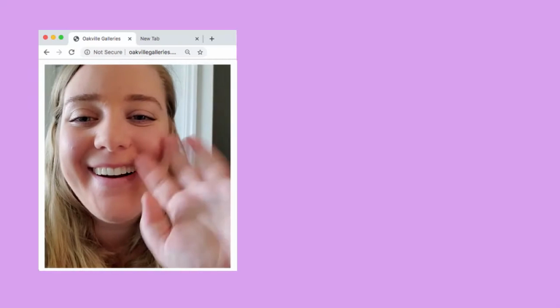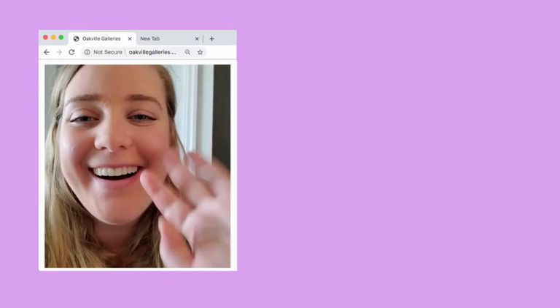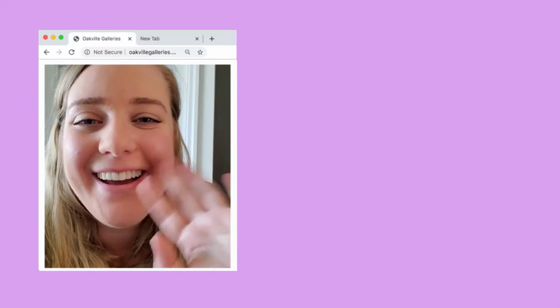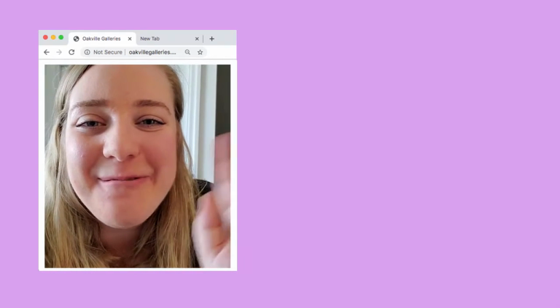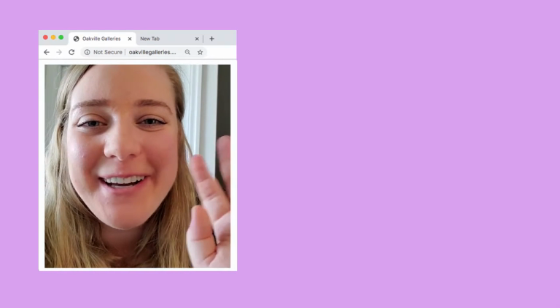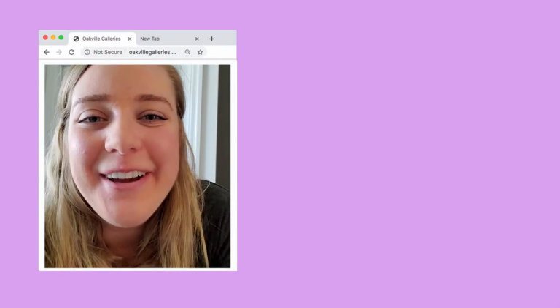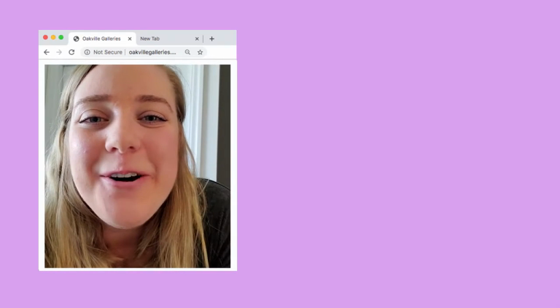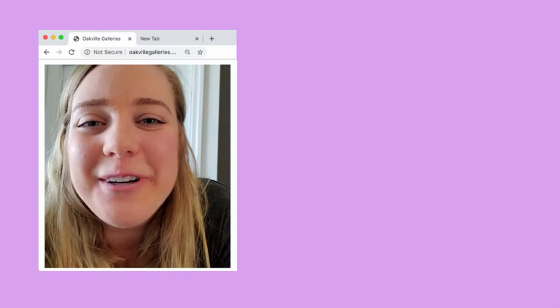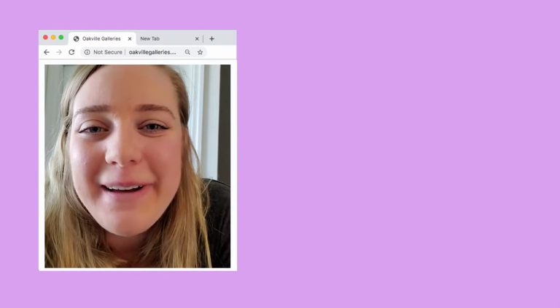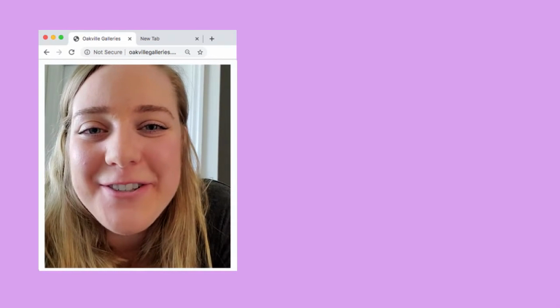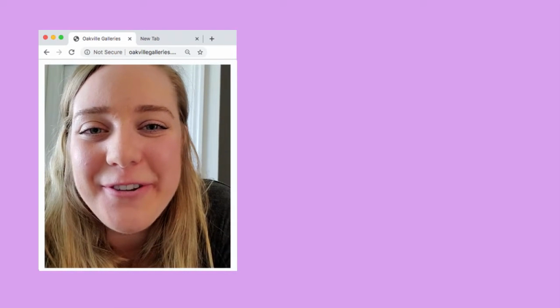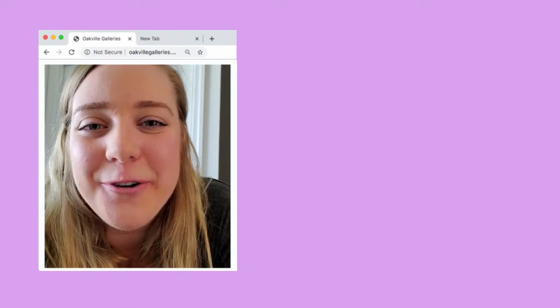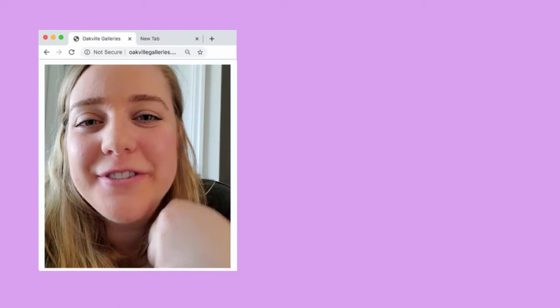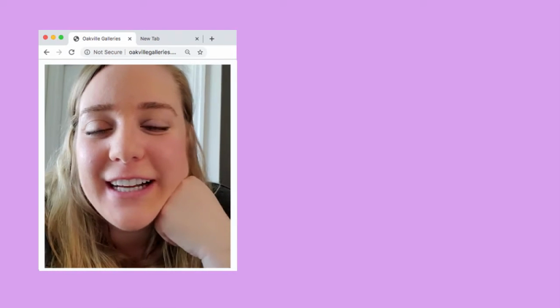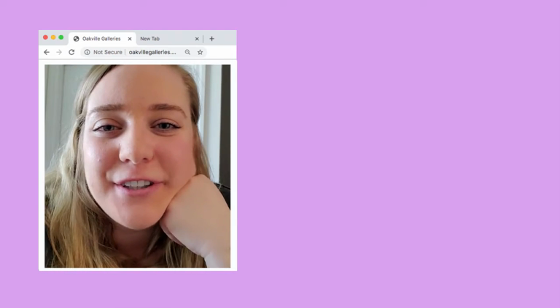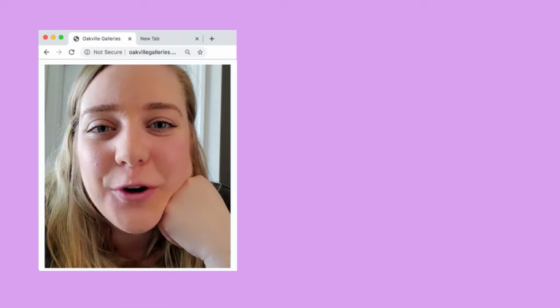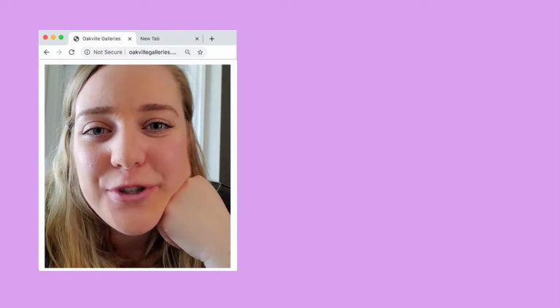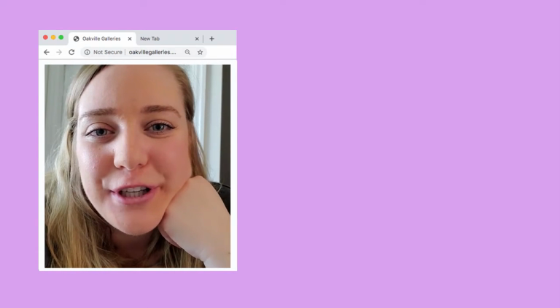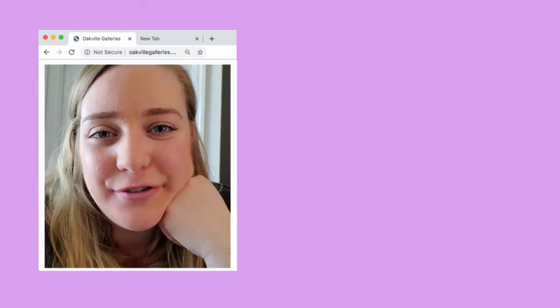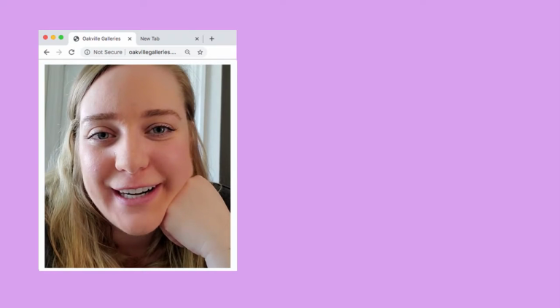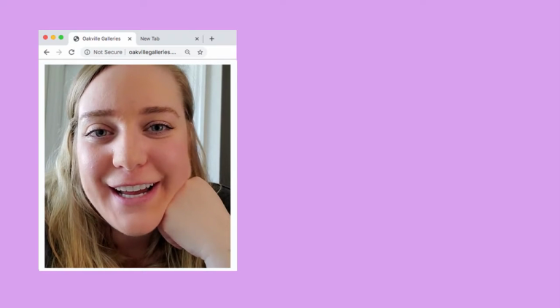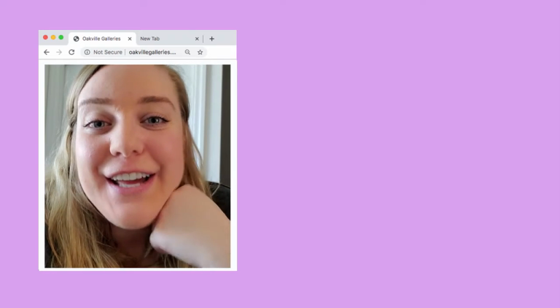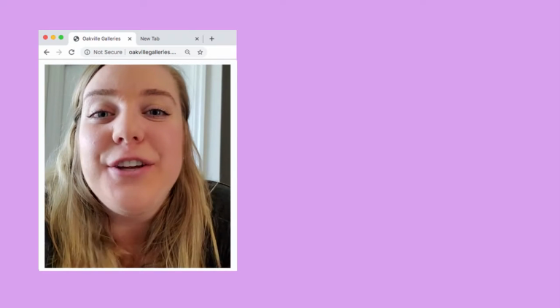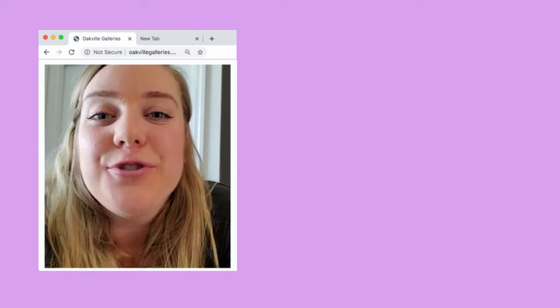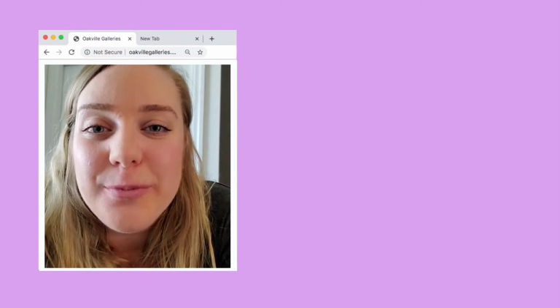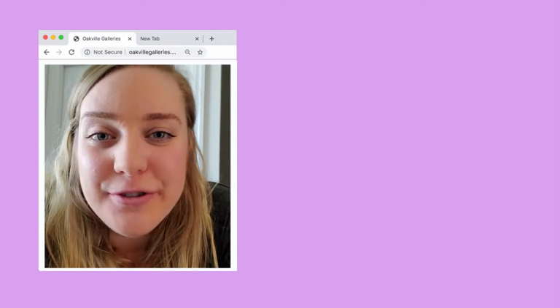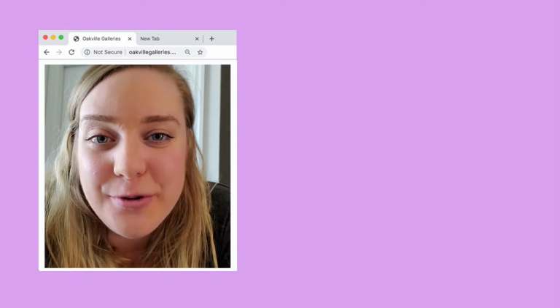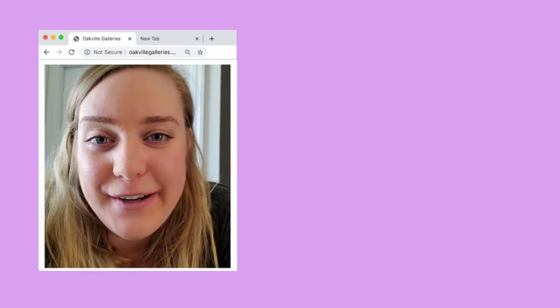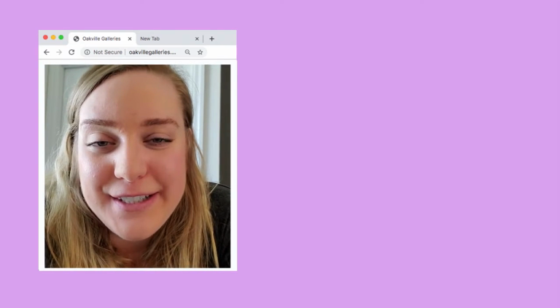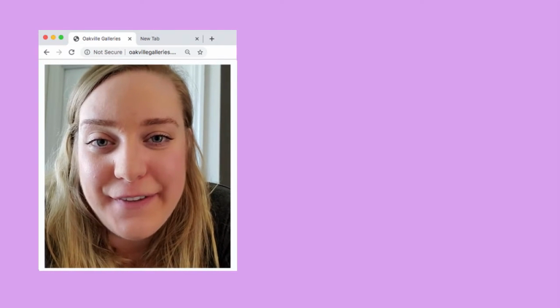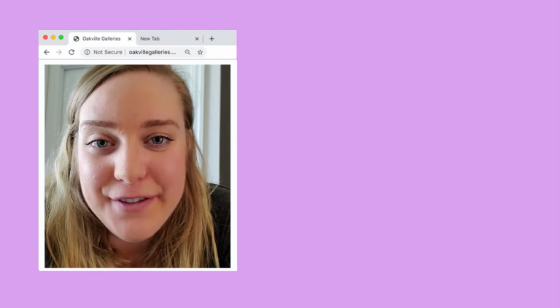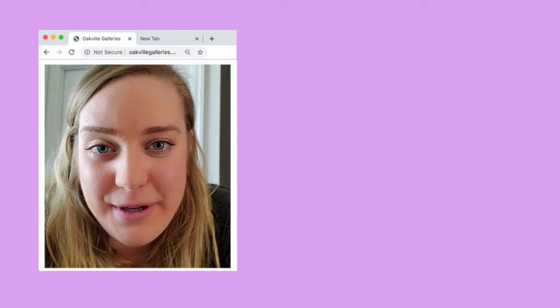Hi everyone, welcome back to another Oakville Galleries Home Studio Friday. Thank you so much for joining us again this week.